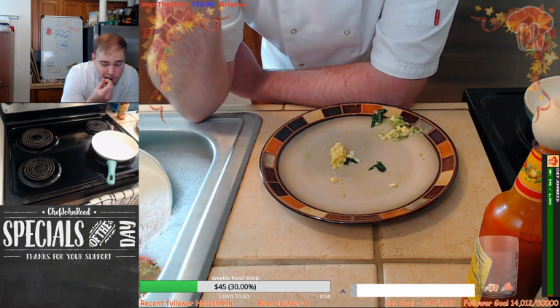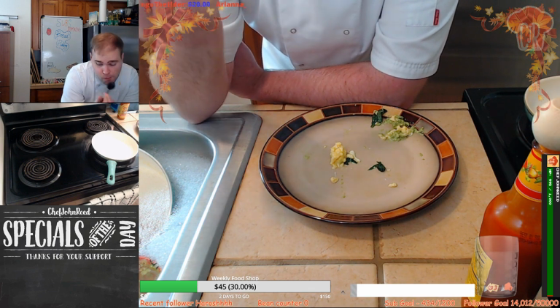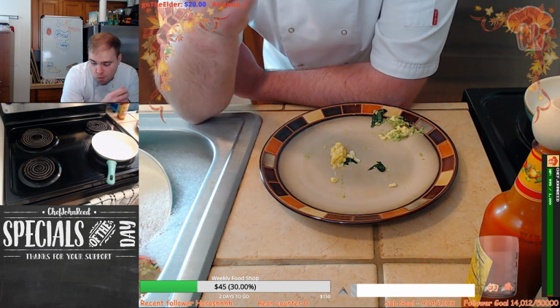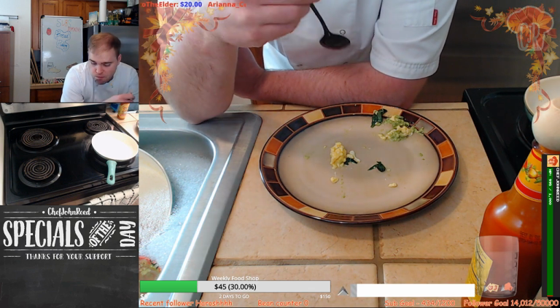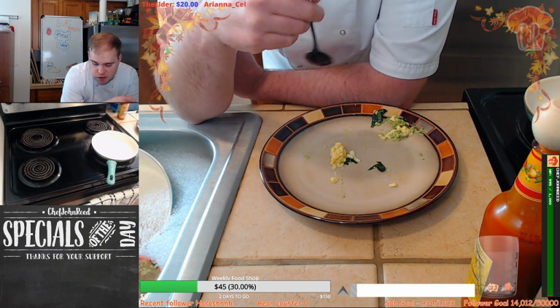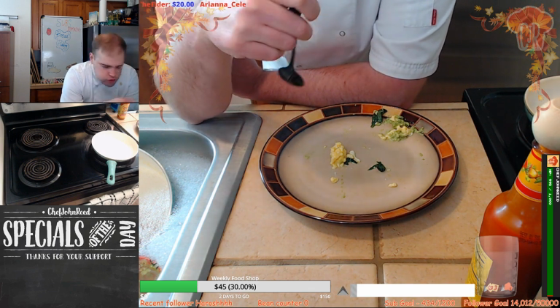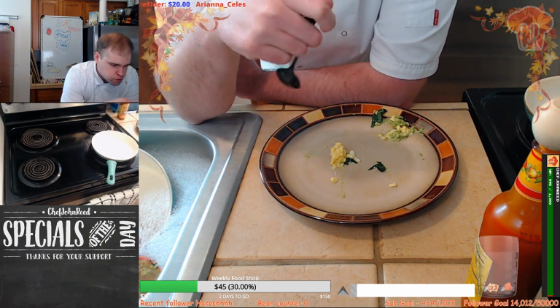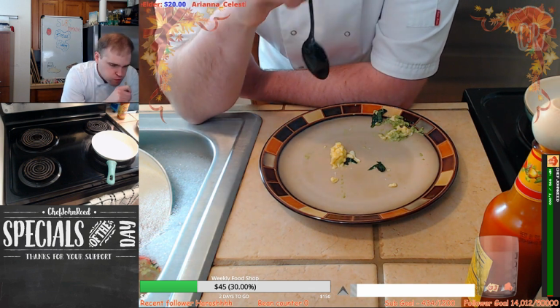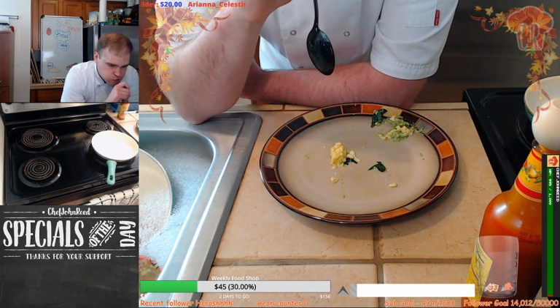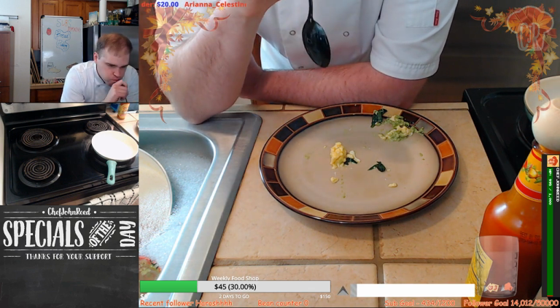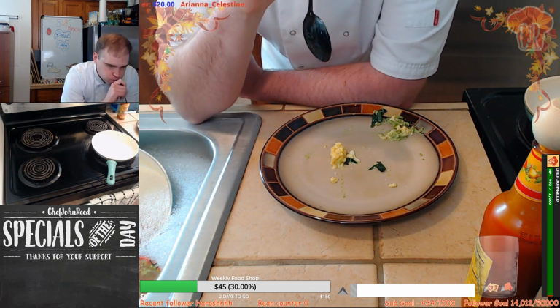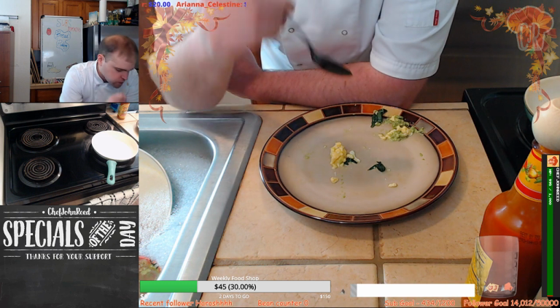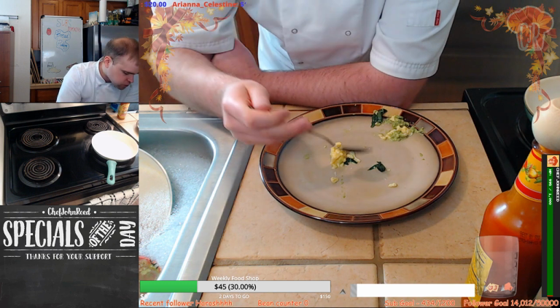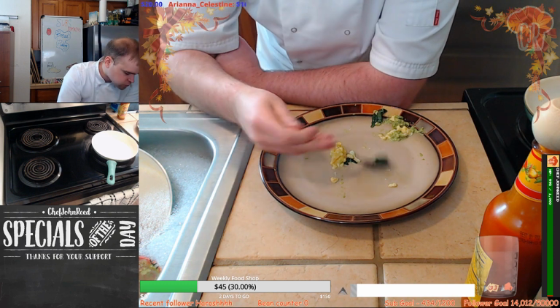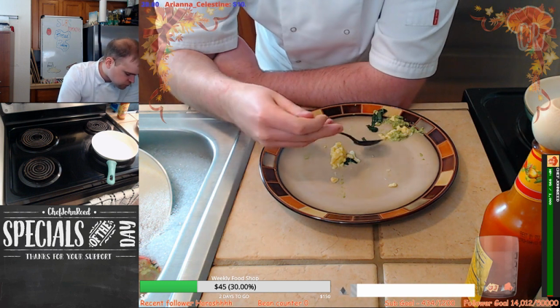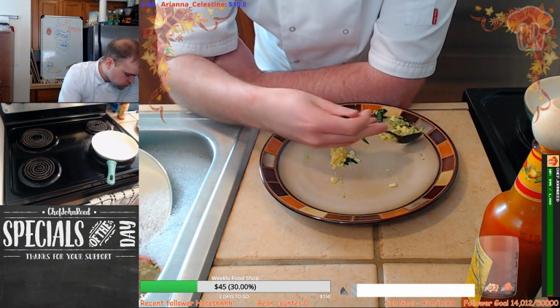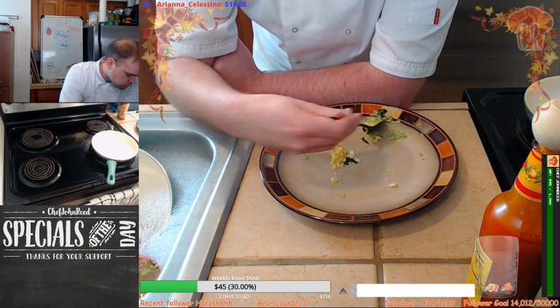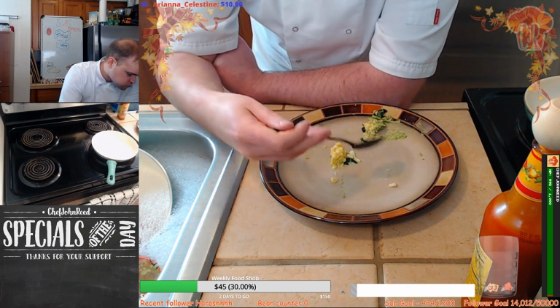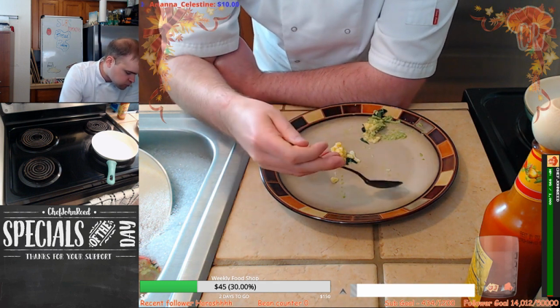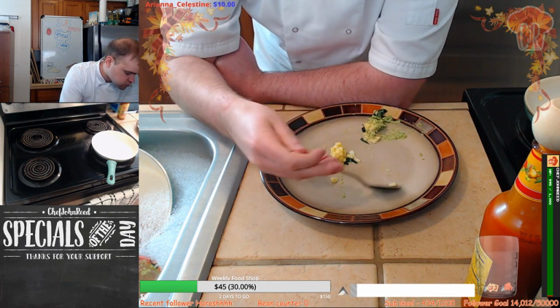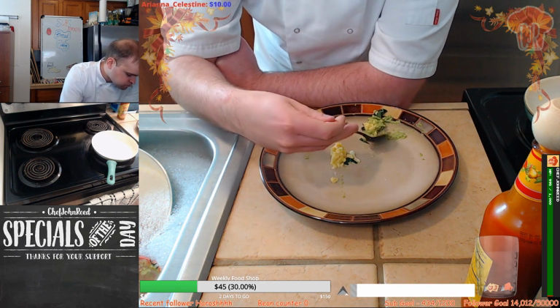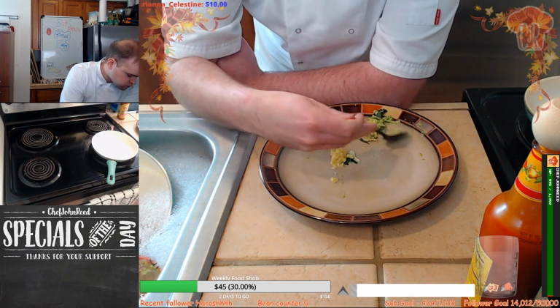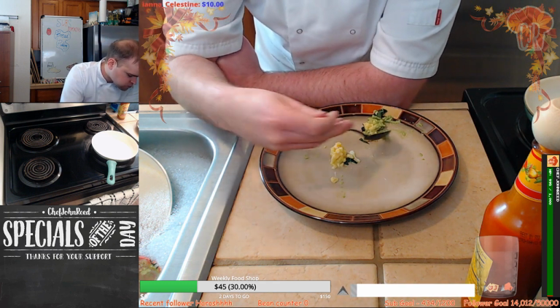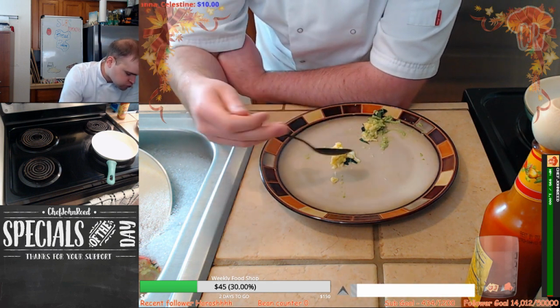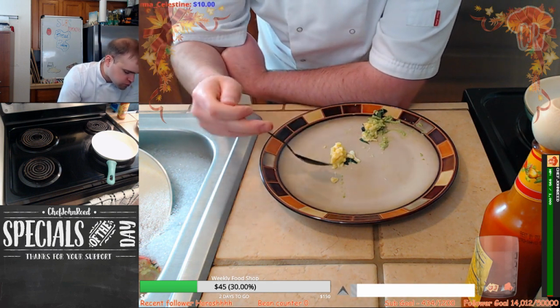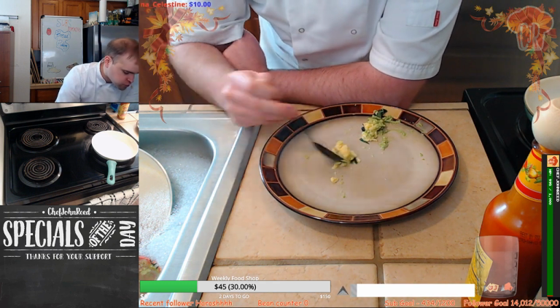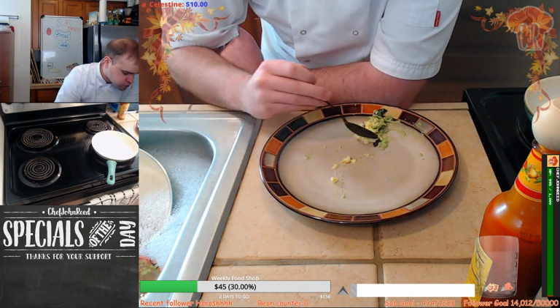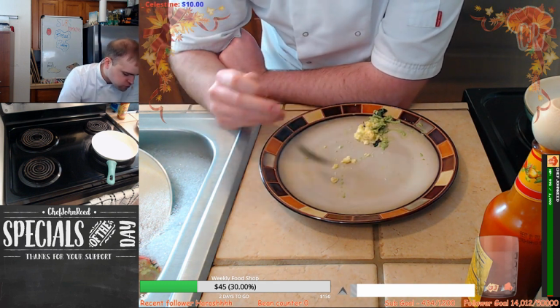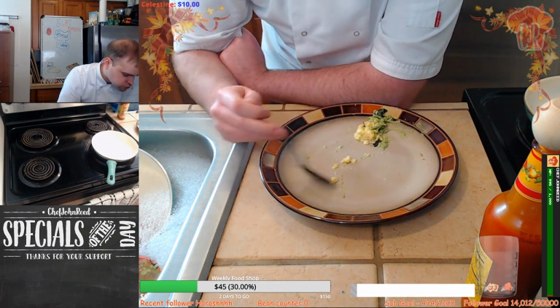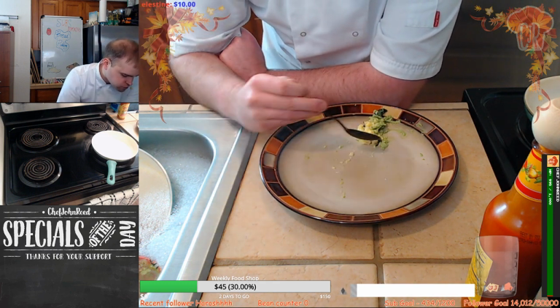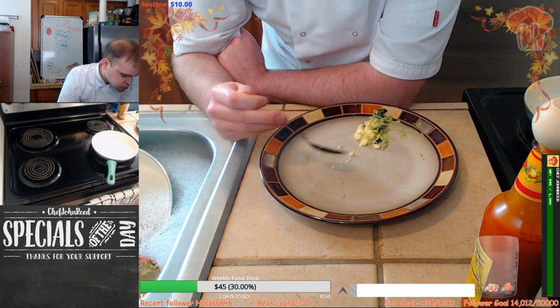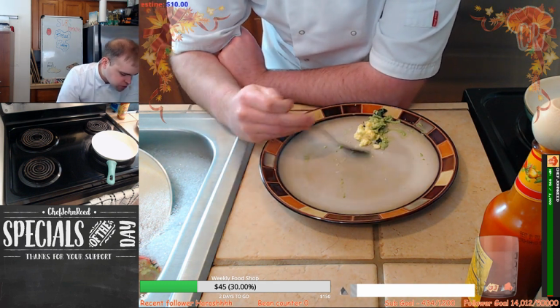I'm going to do some washing up and then we're going to do some raspberry curd — raspberry and strawberry curd, because I've got some strawberries to use up.